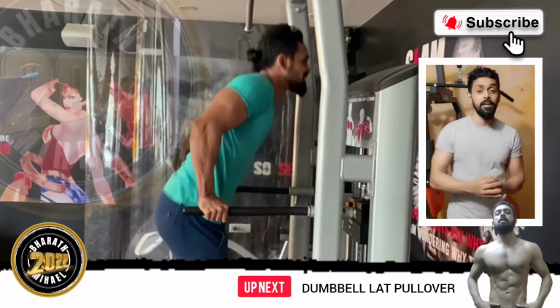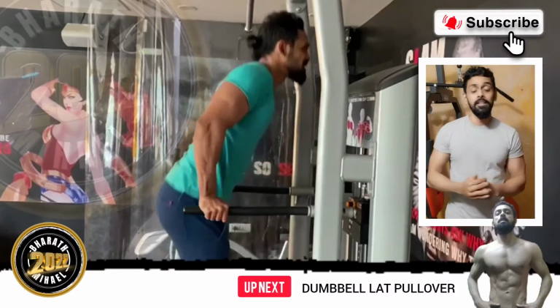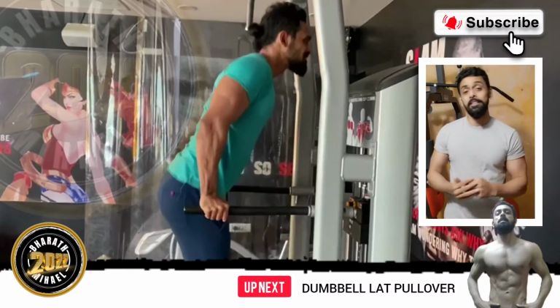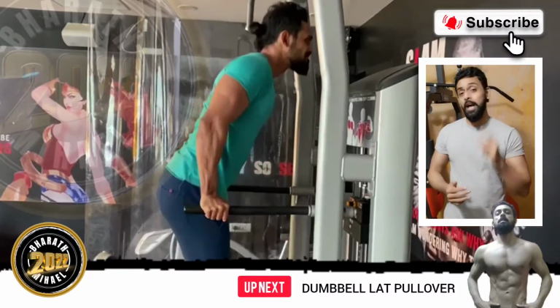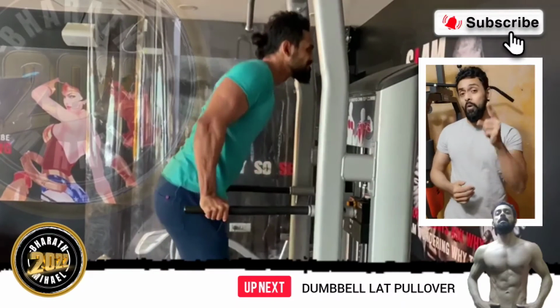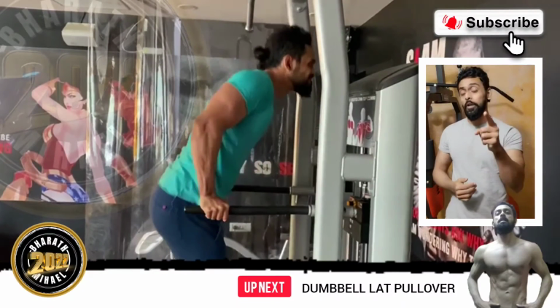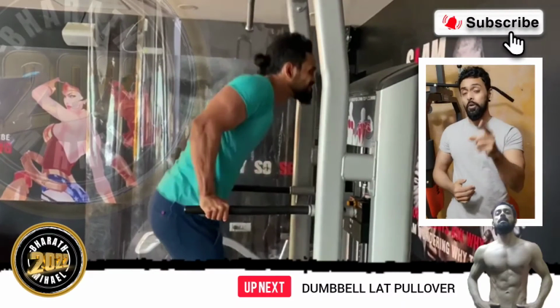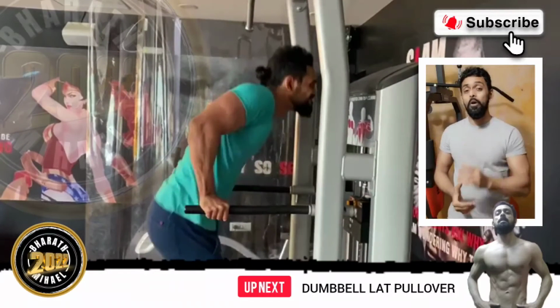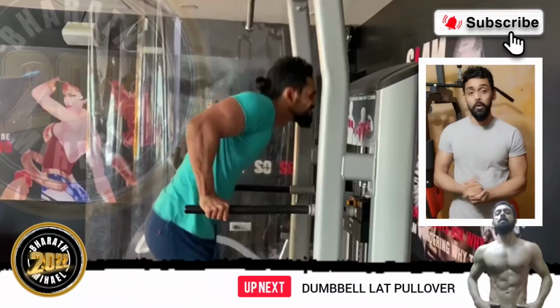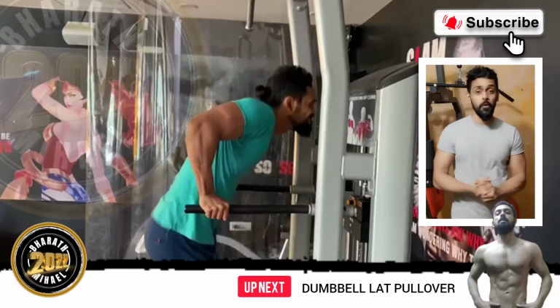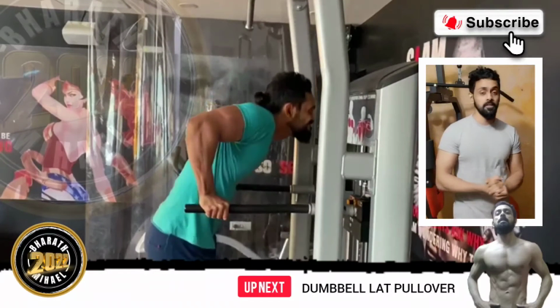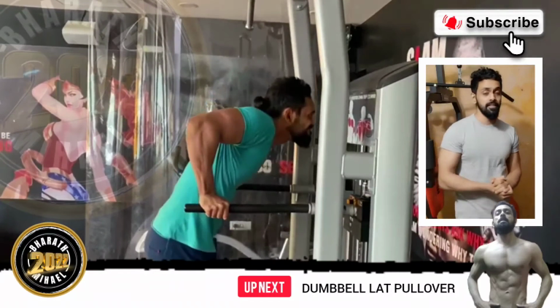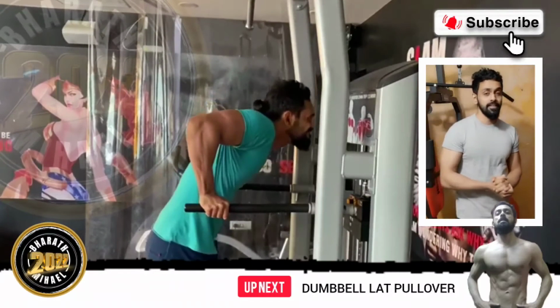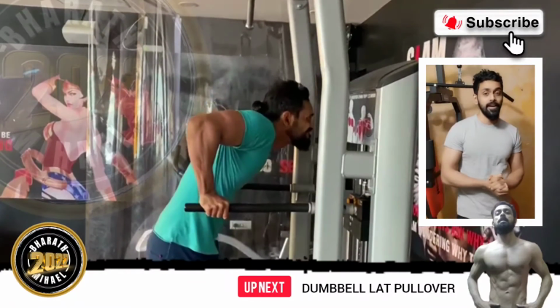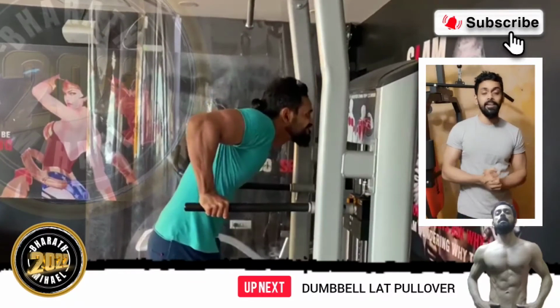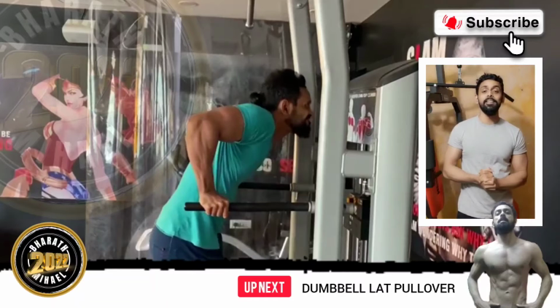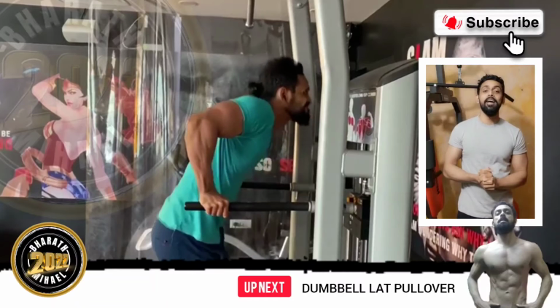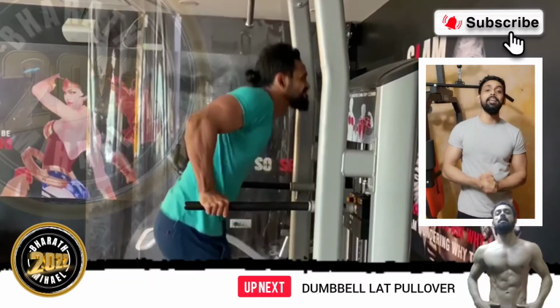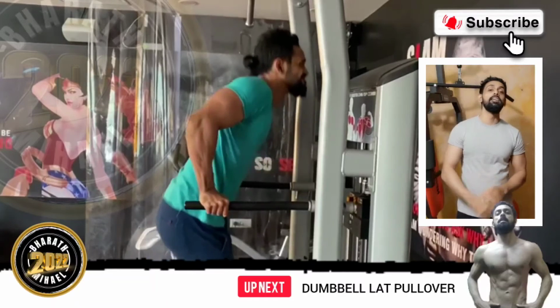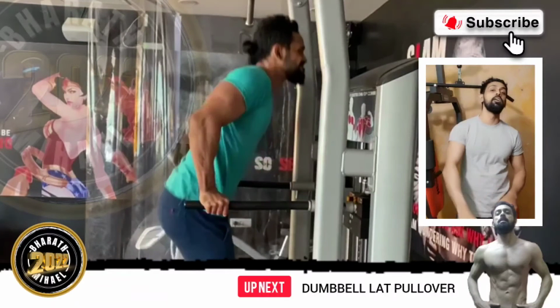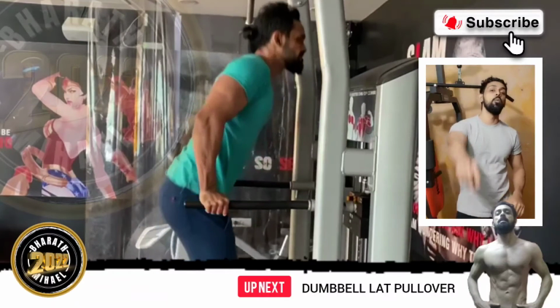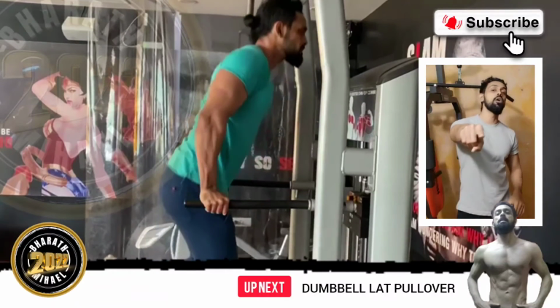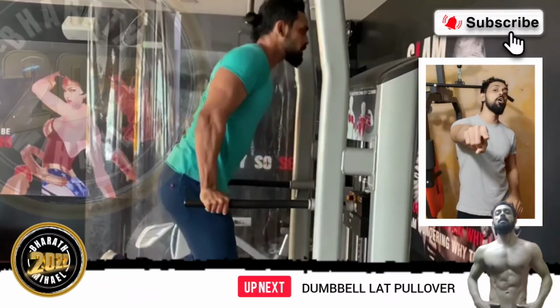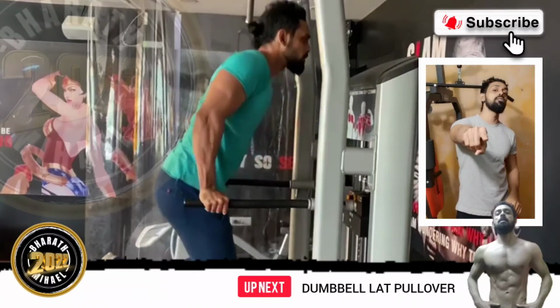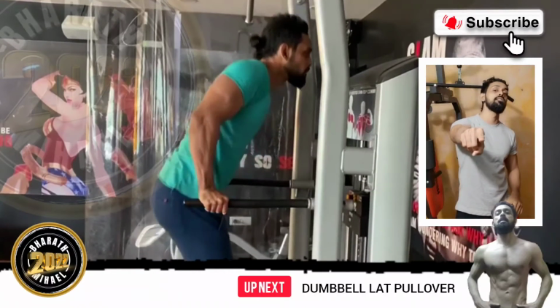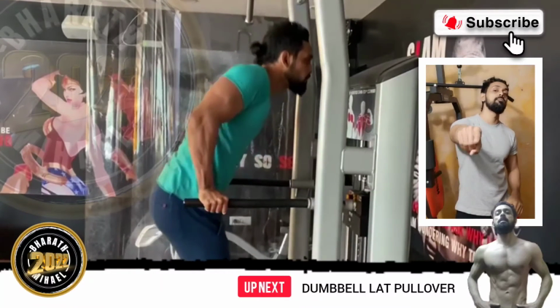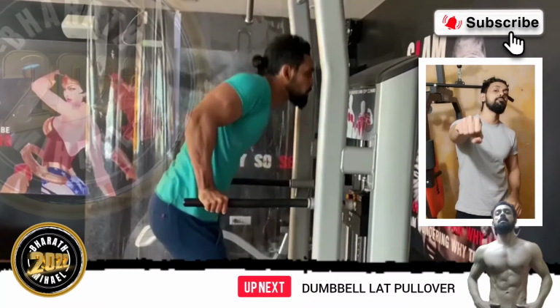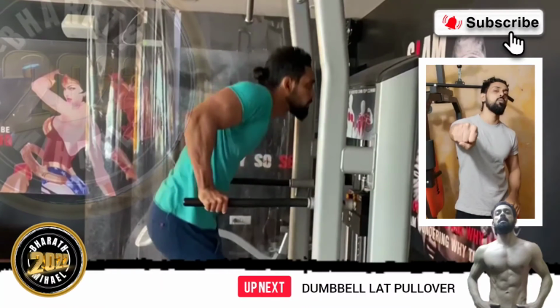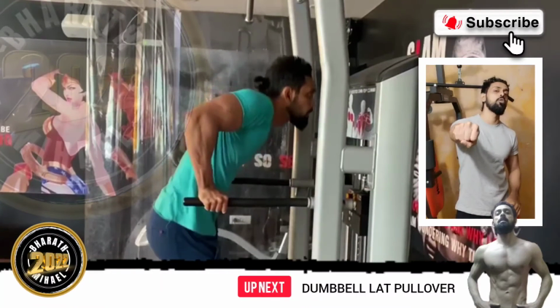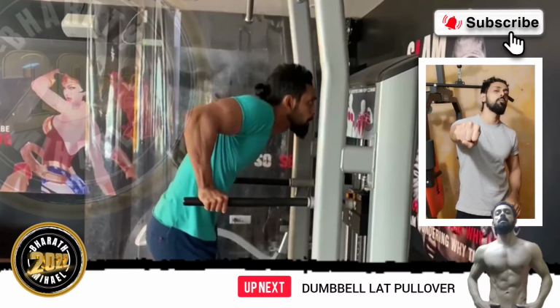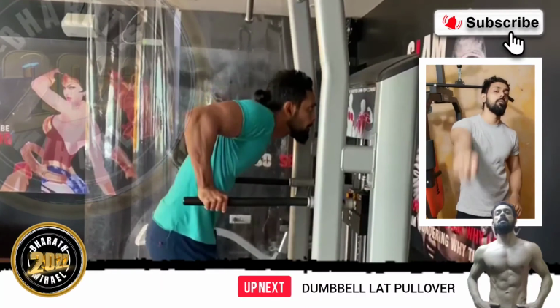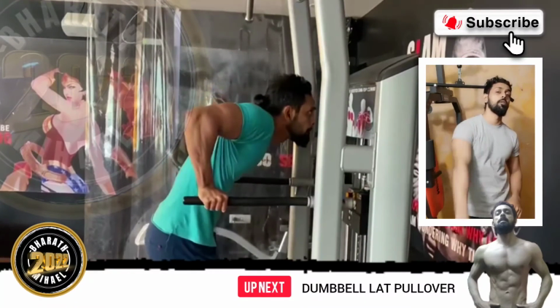Now we have a workout video. Until then, work out and work out properly.